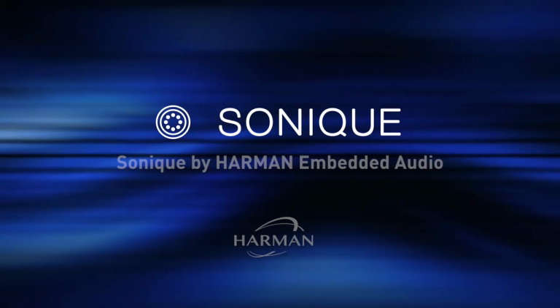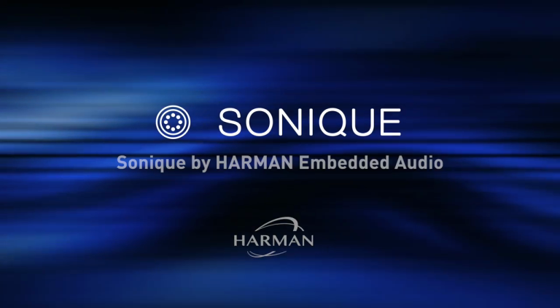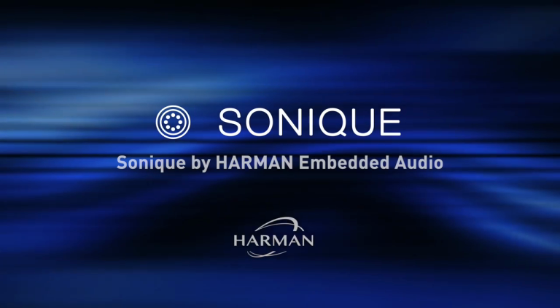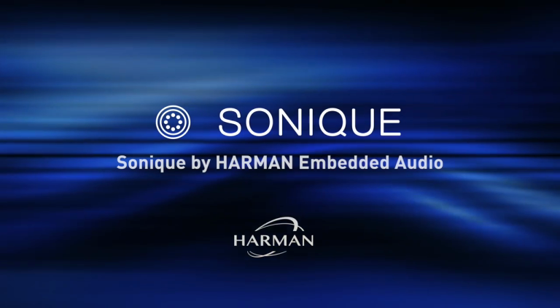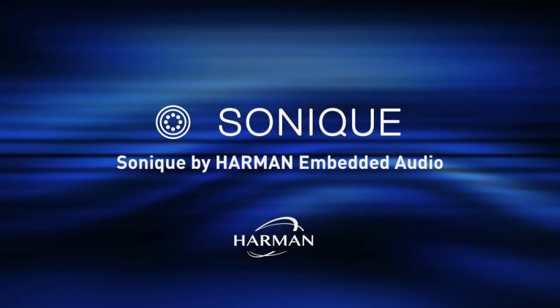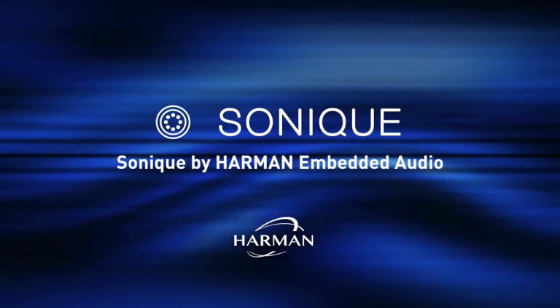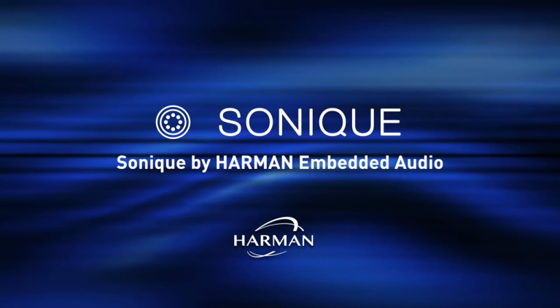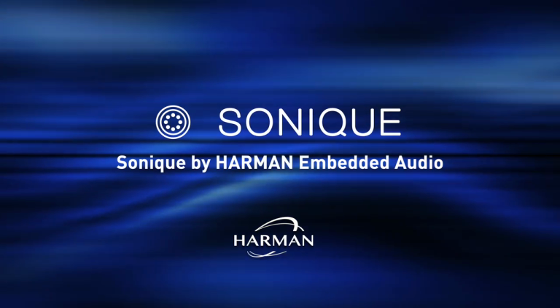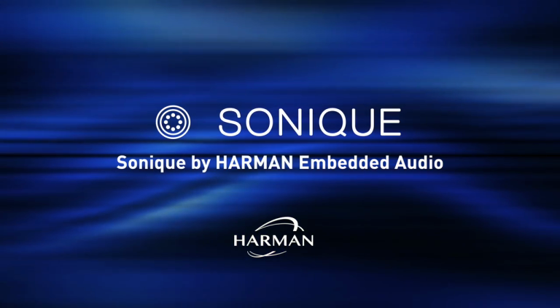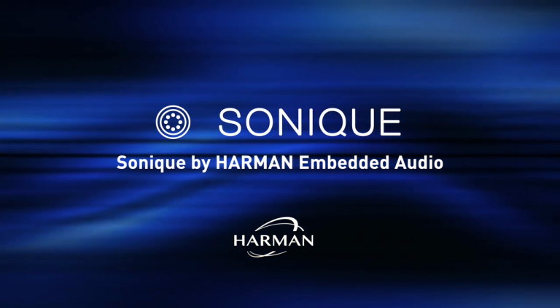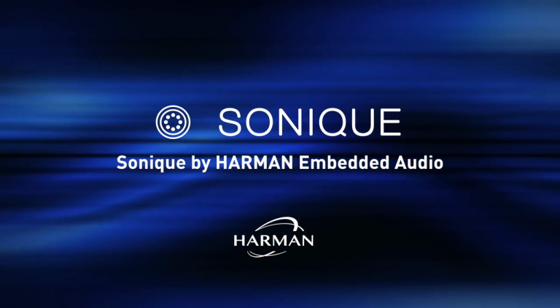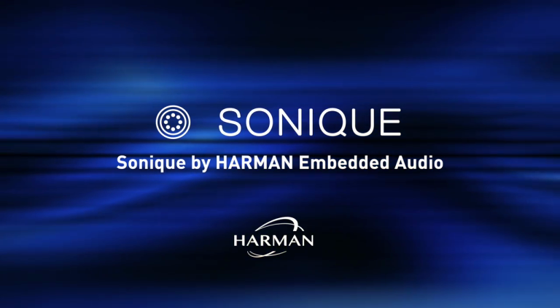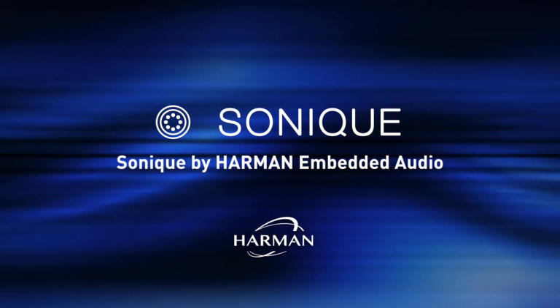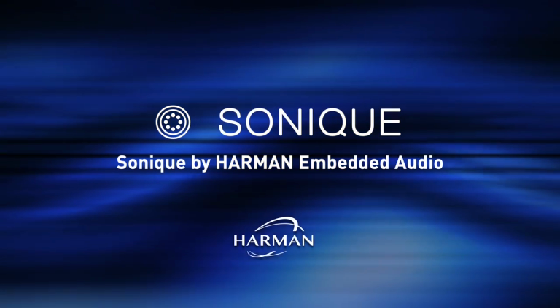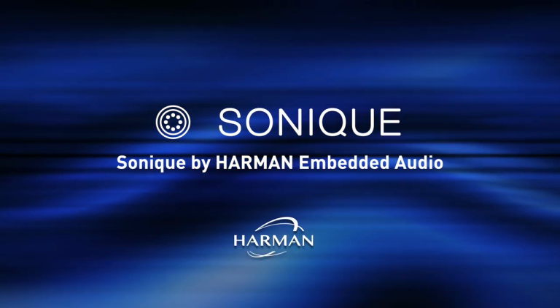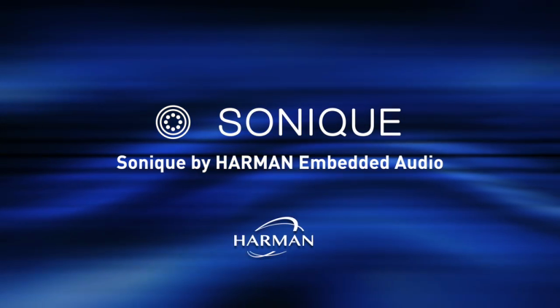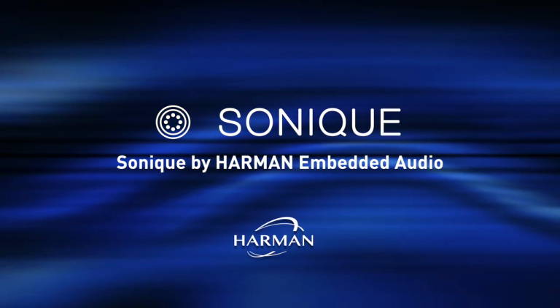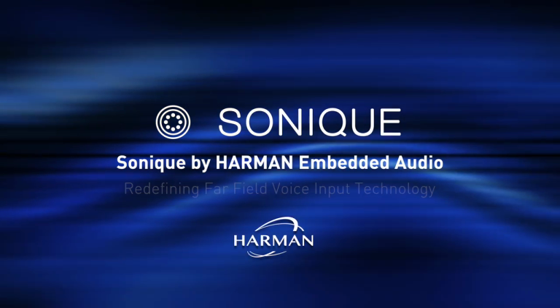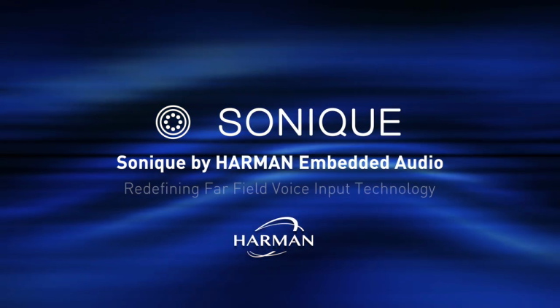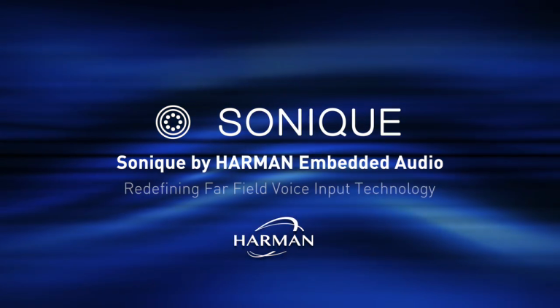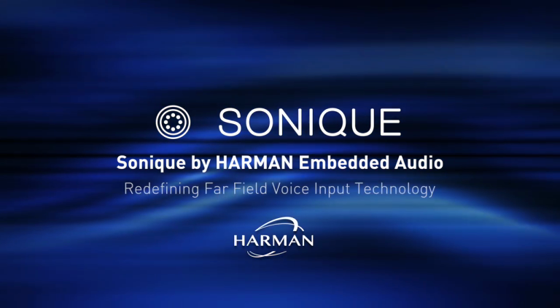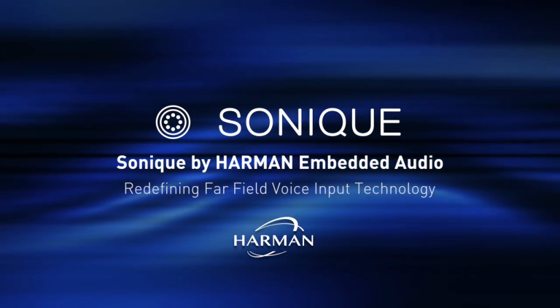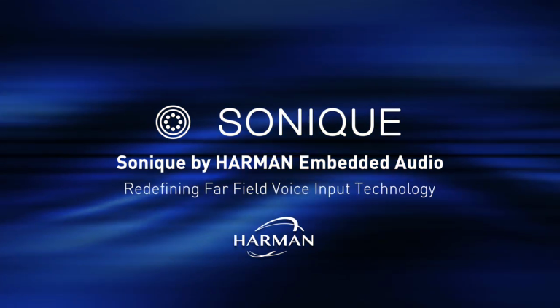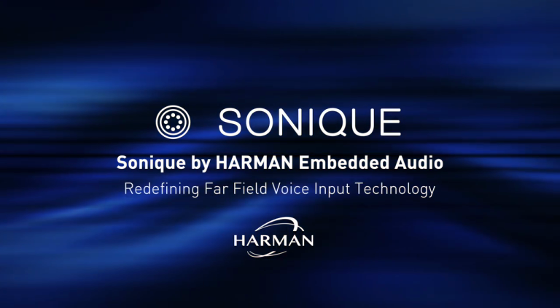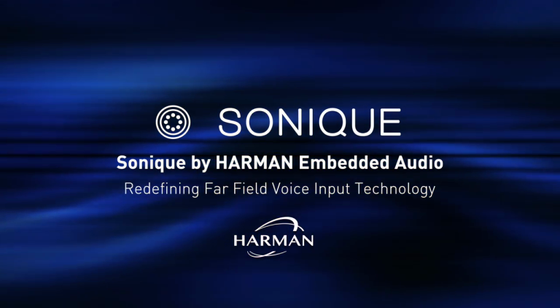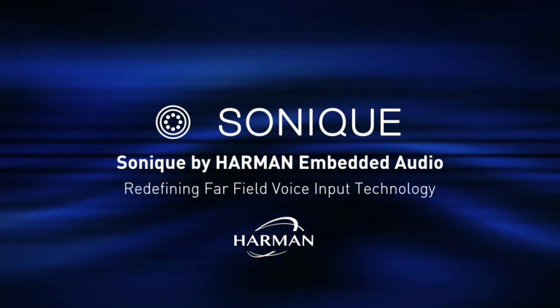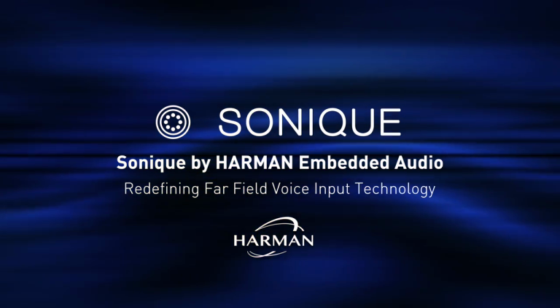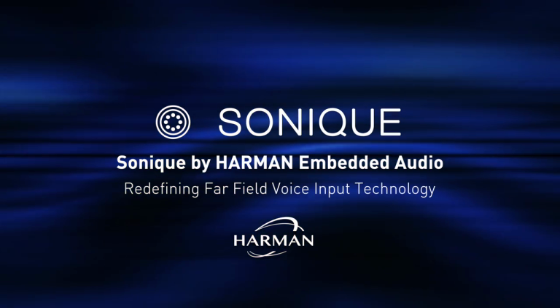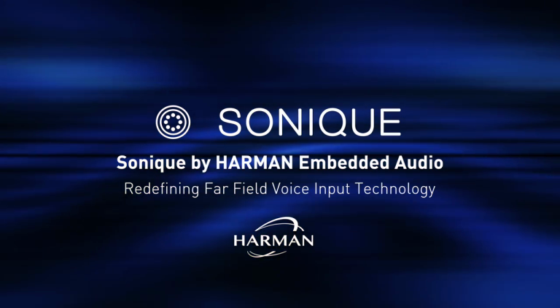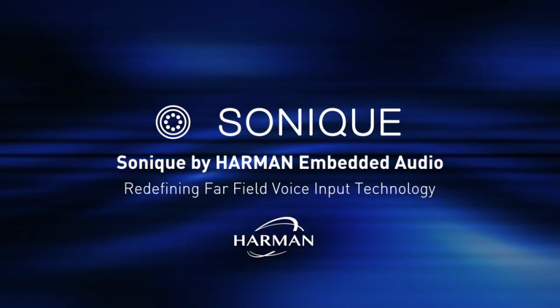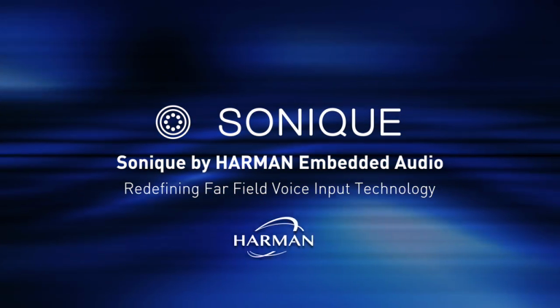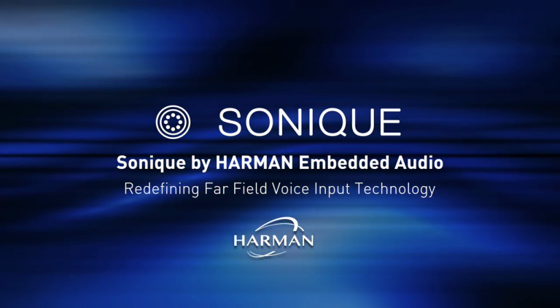Sonique by Harman Embedded Audio, redefining far-field voice input technology.